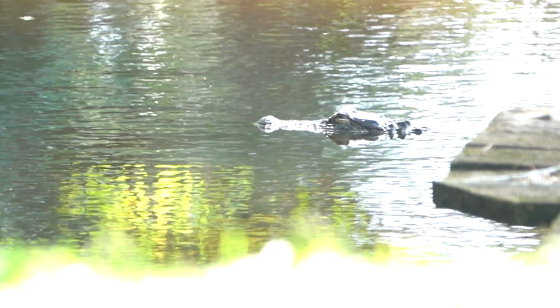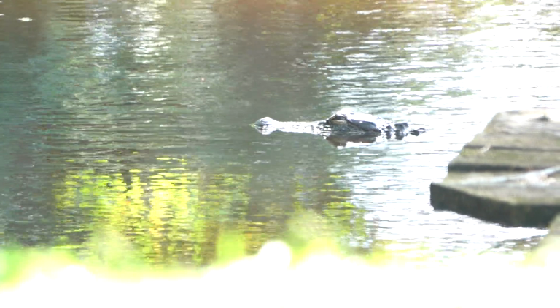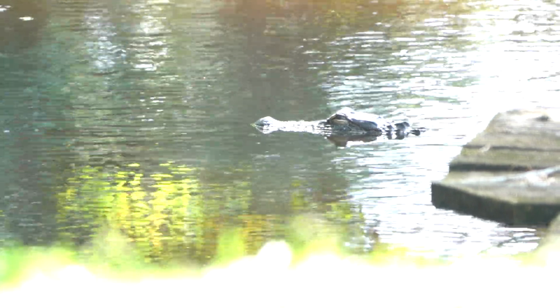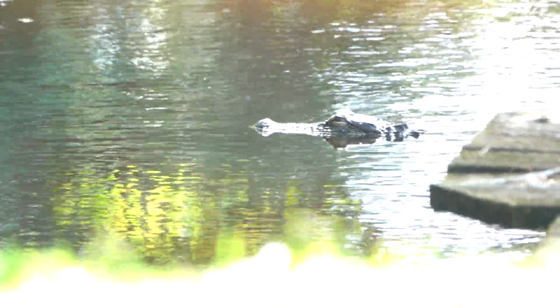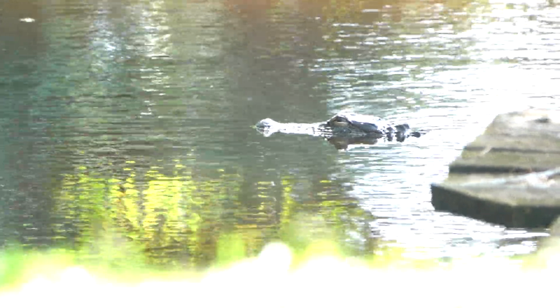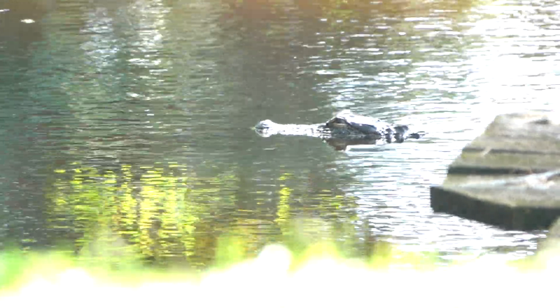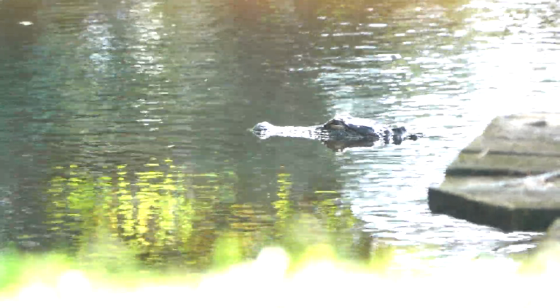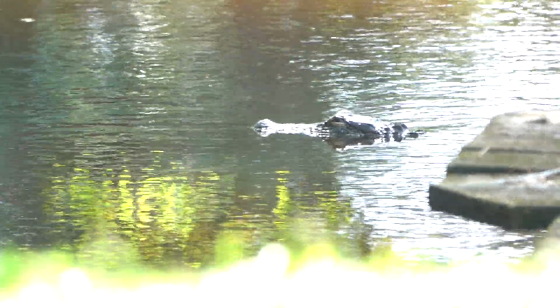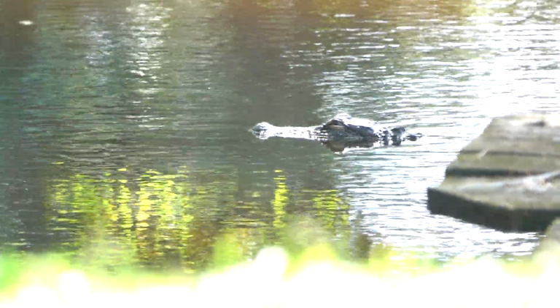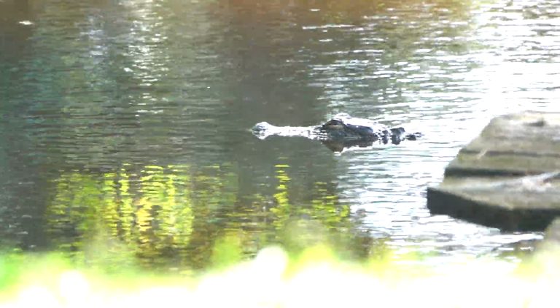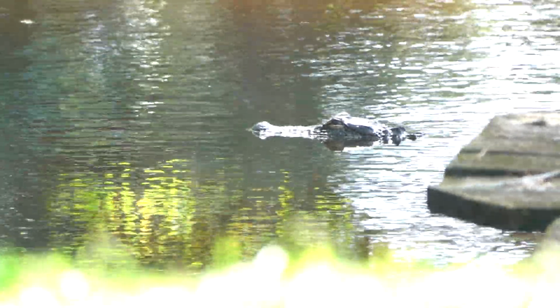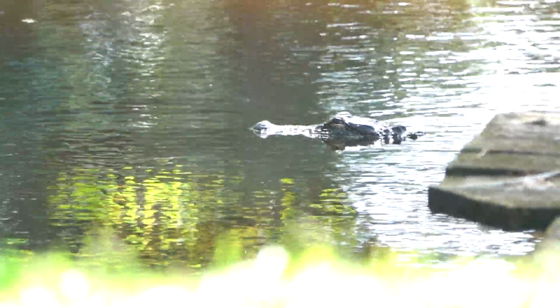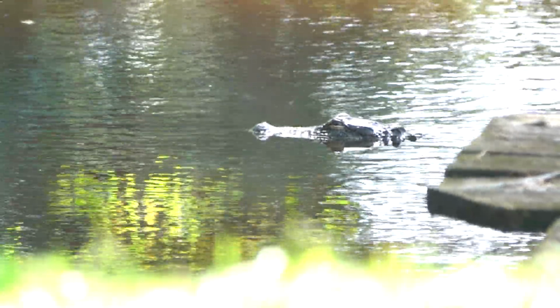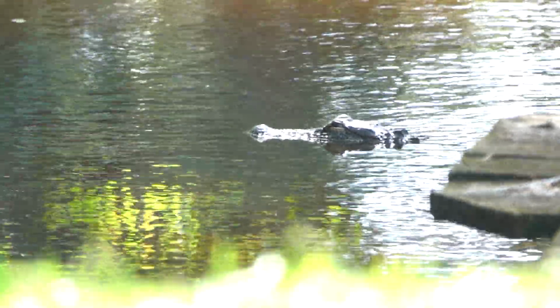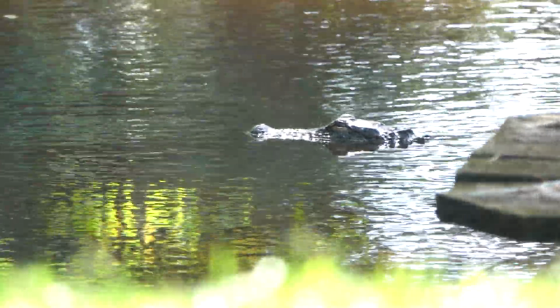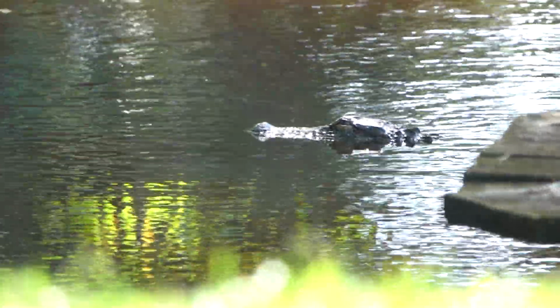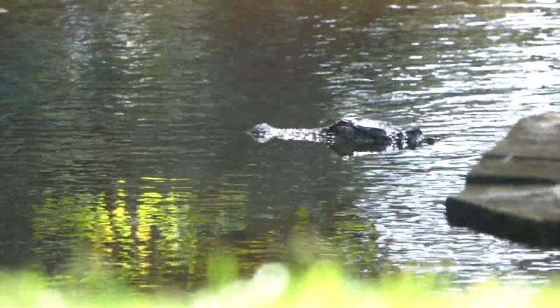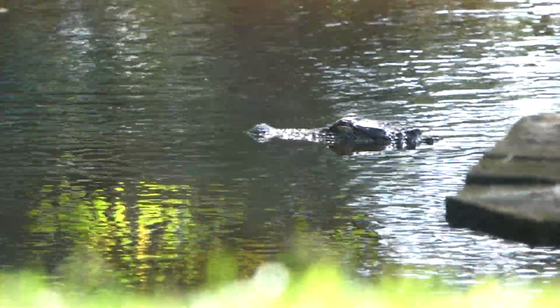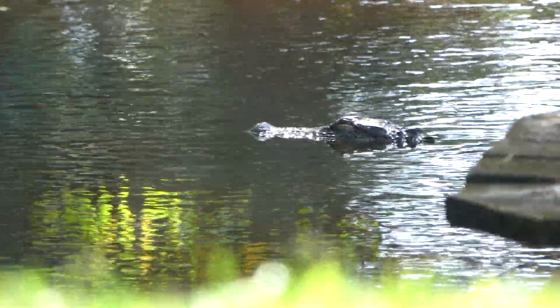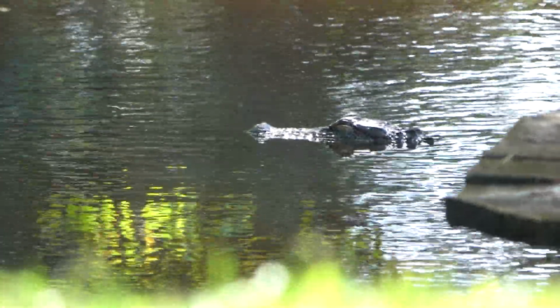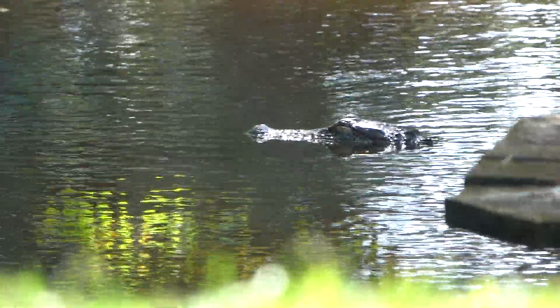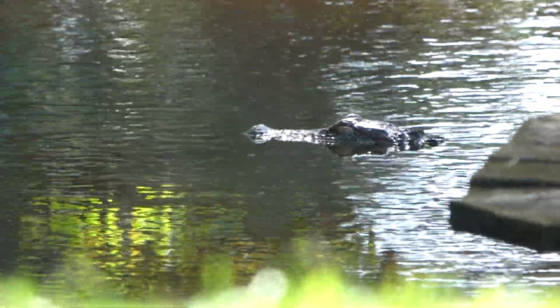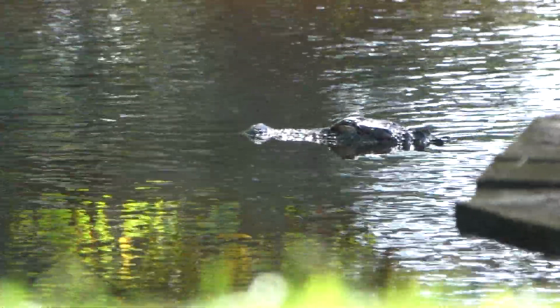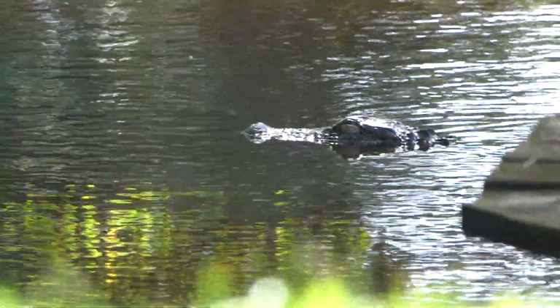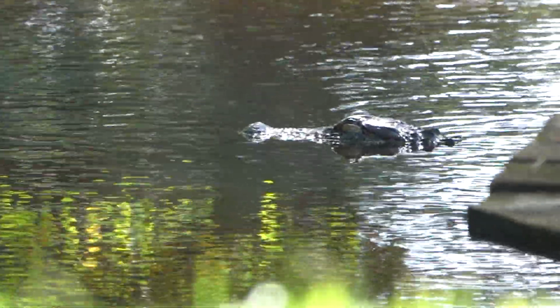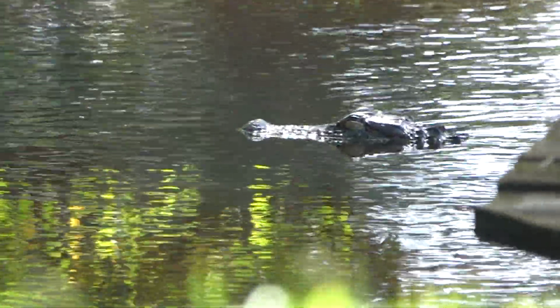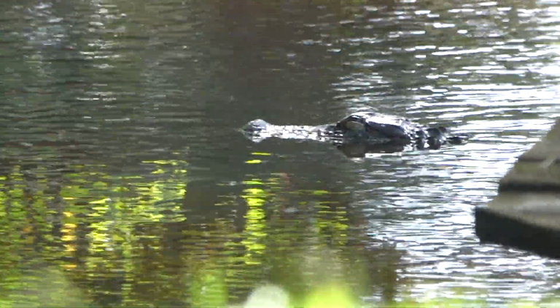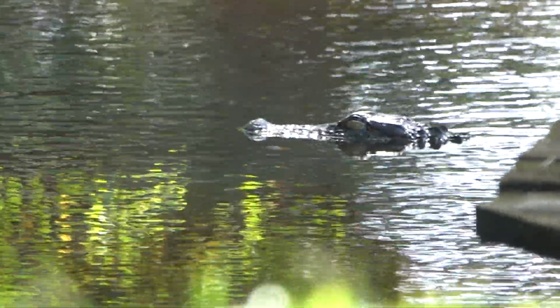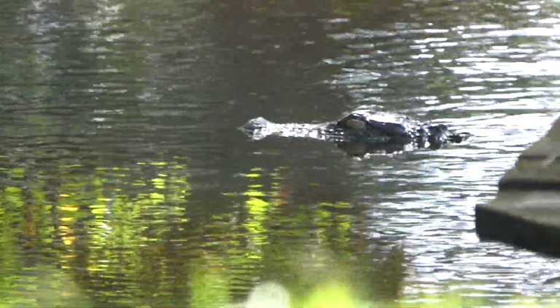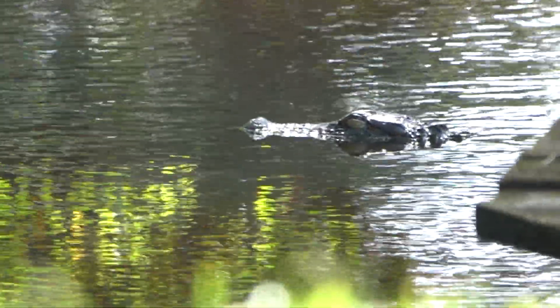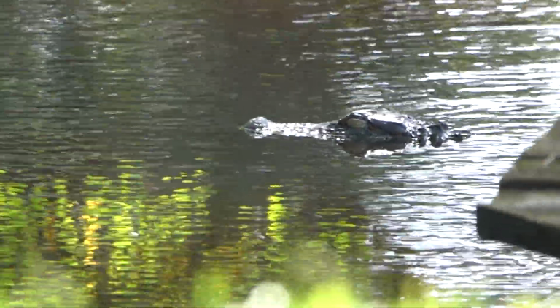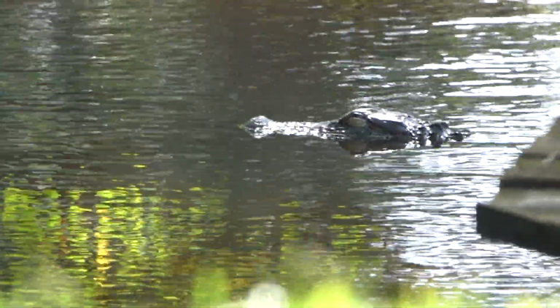Kind of cool — I haven't seen a gator here in several years. We used to get some manatees in here.